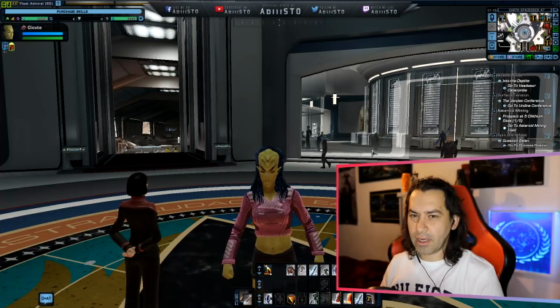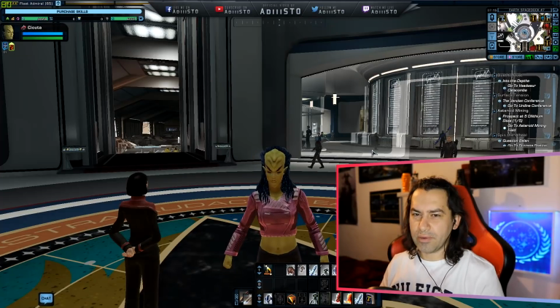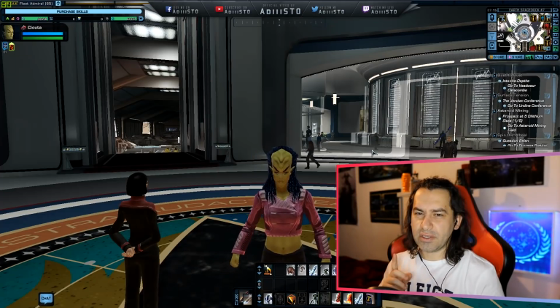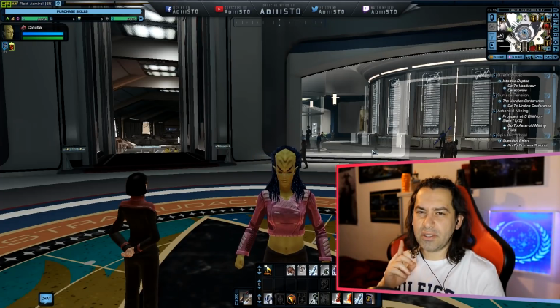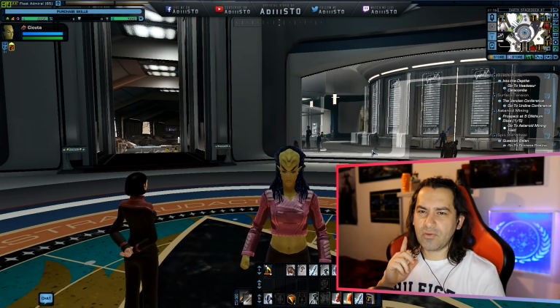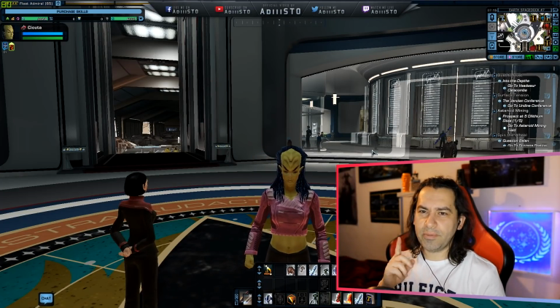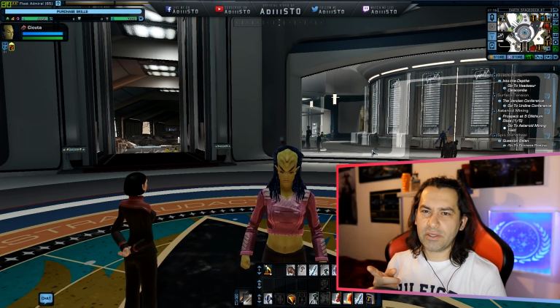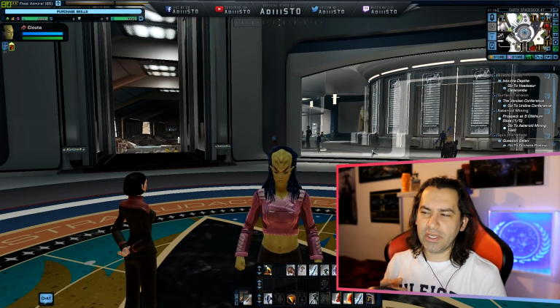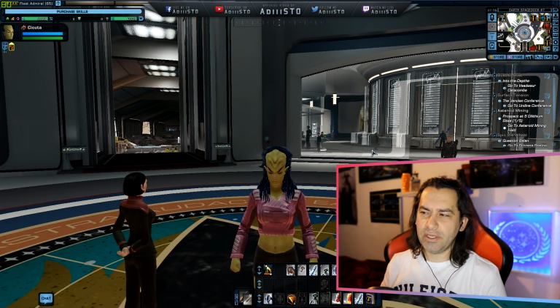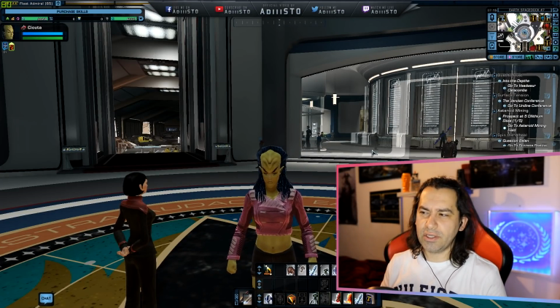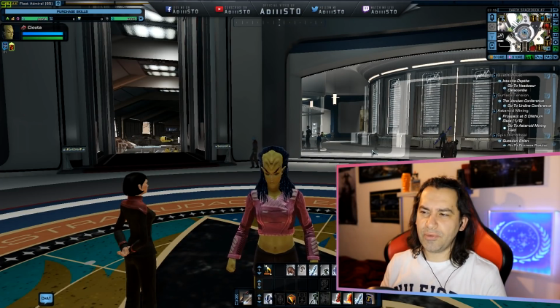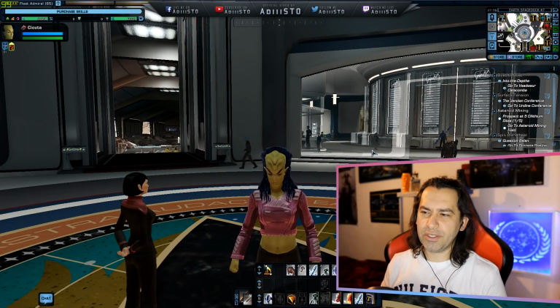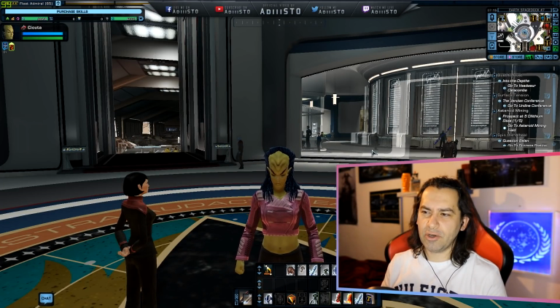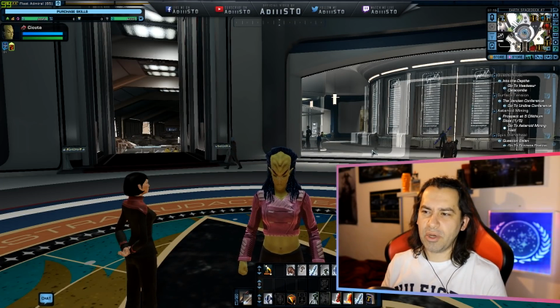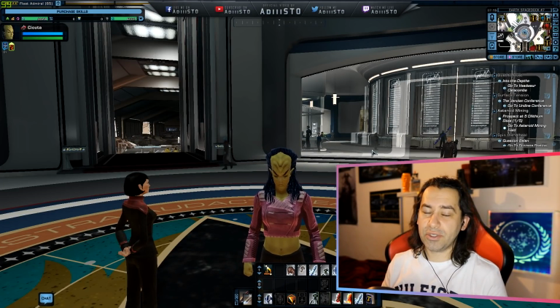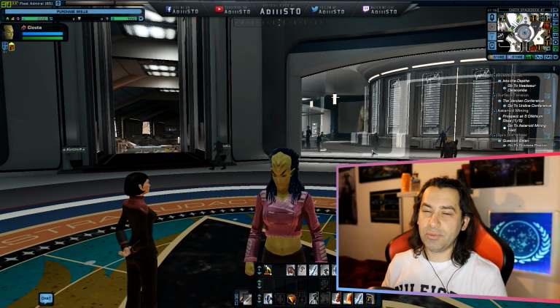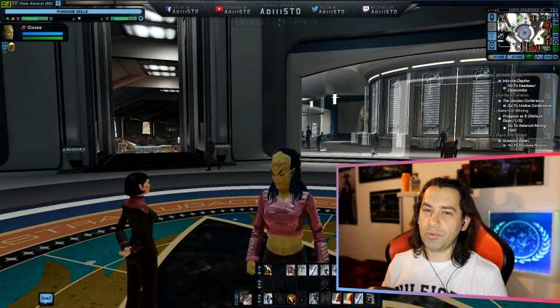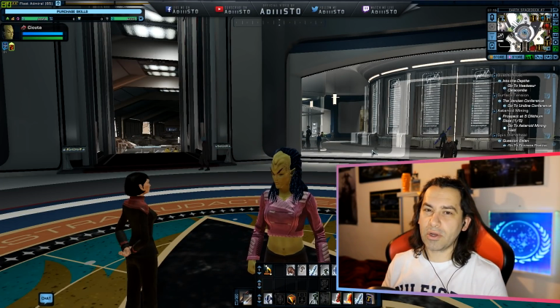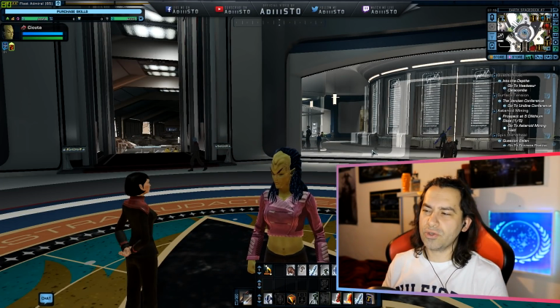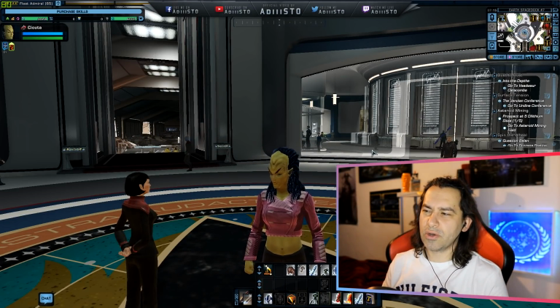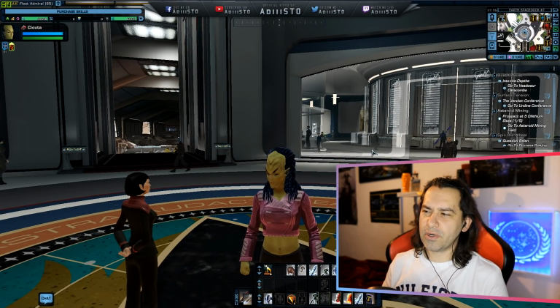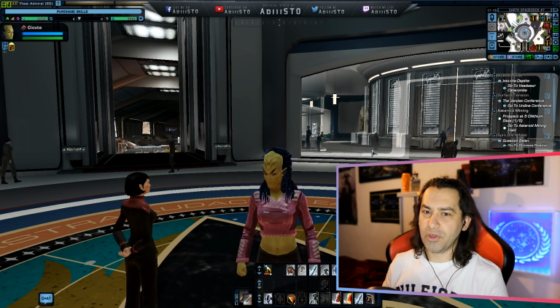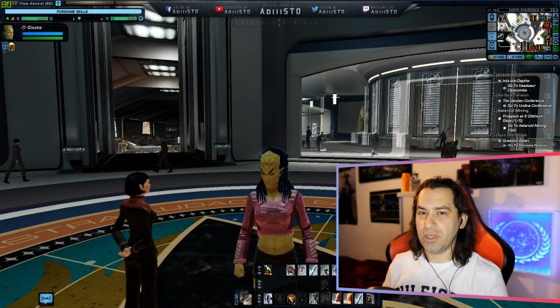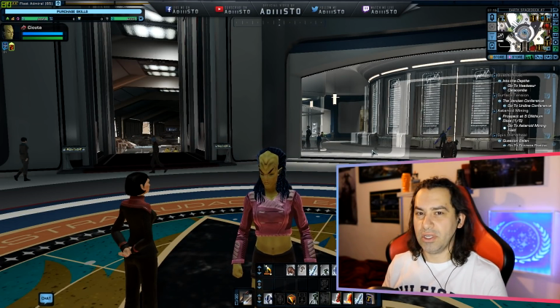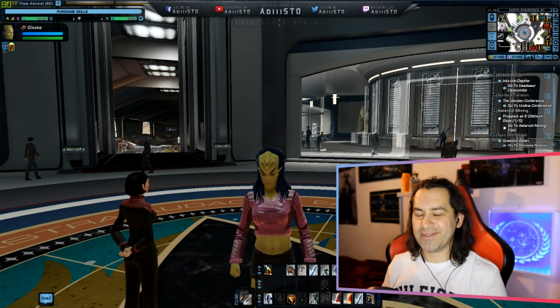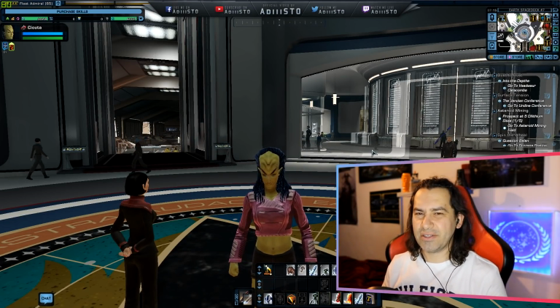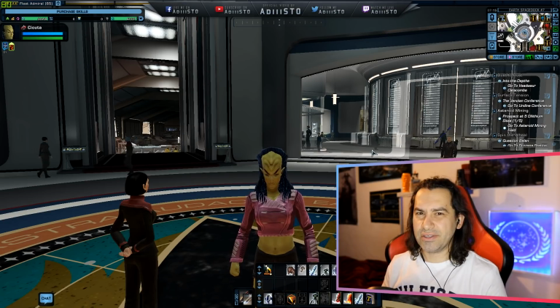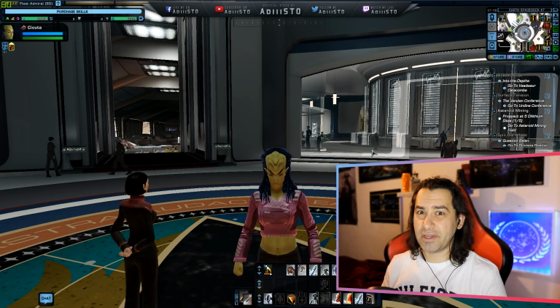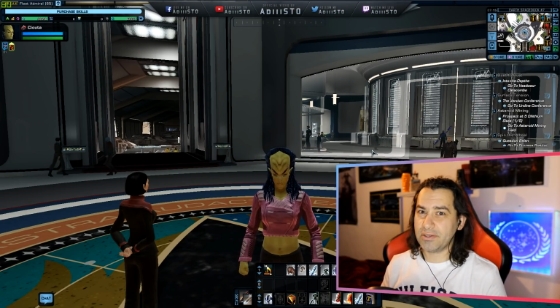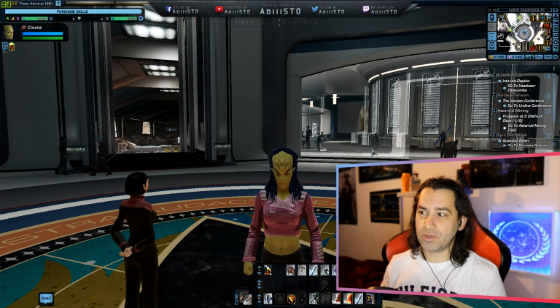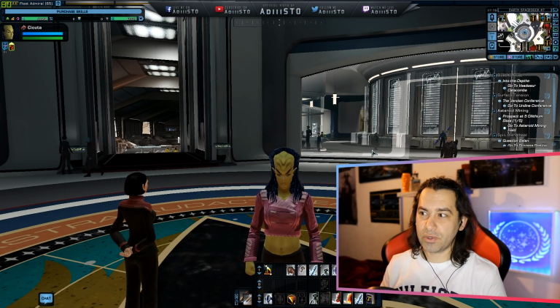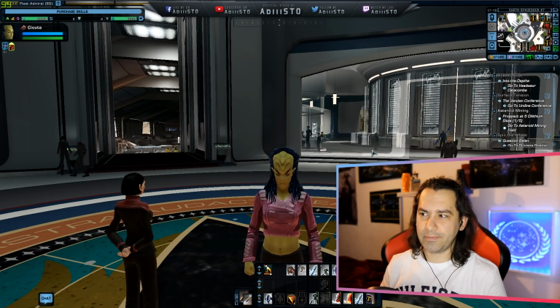Yesterday Cryptic released the information about the ship we are going to cover: the Titan Science Destroyer.